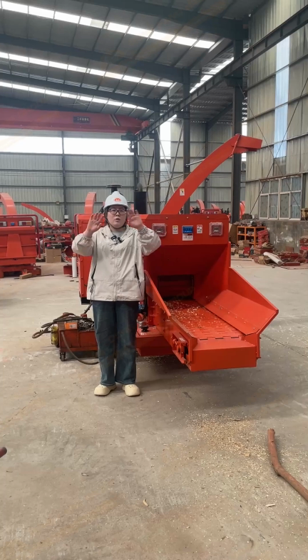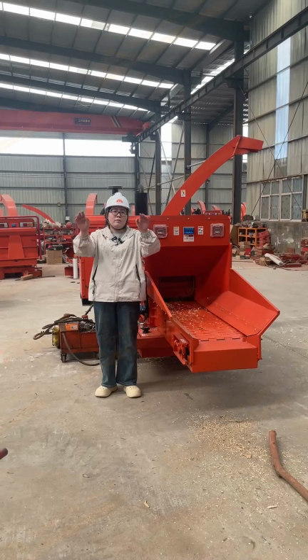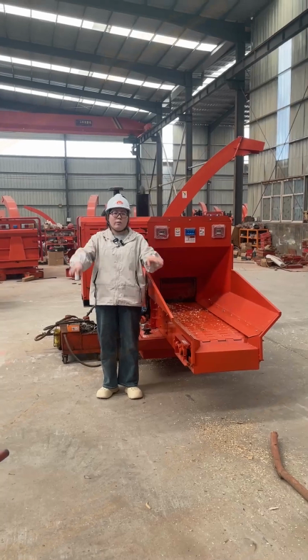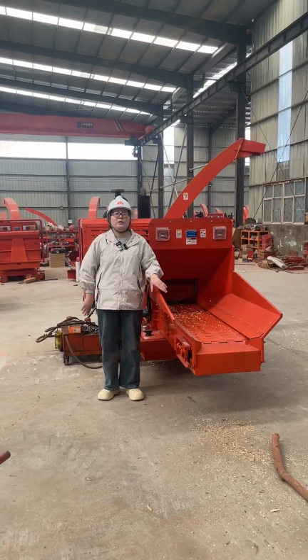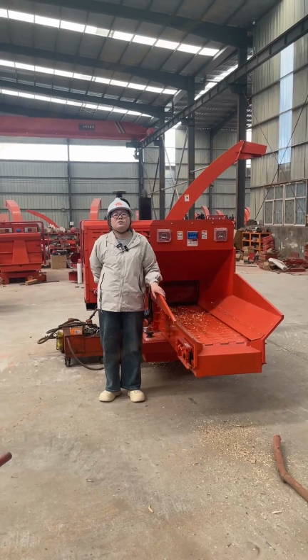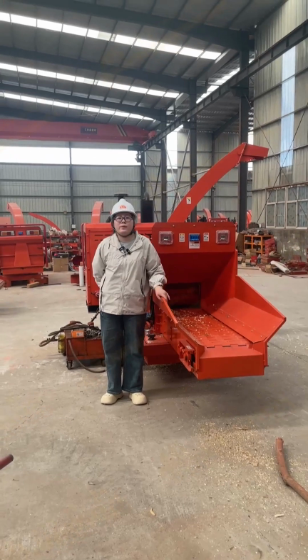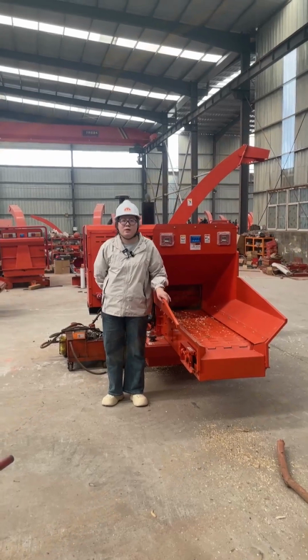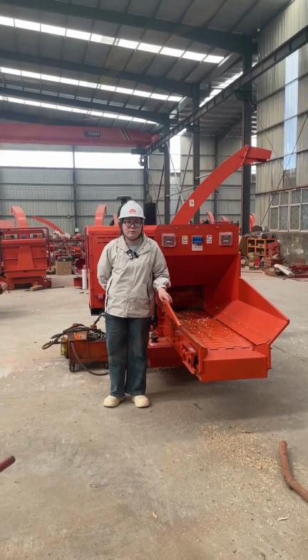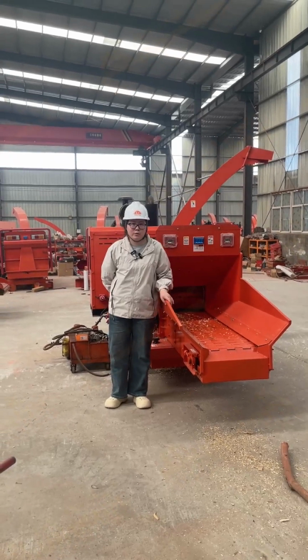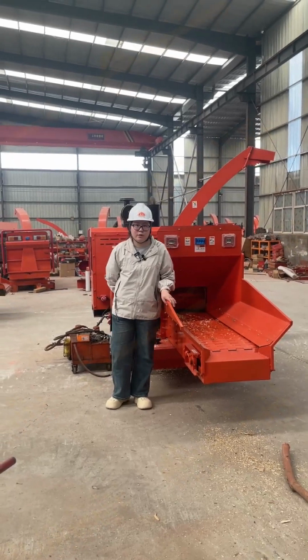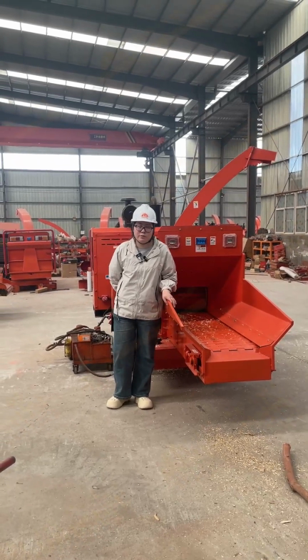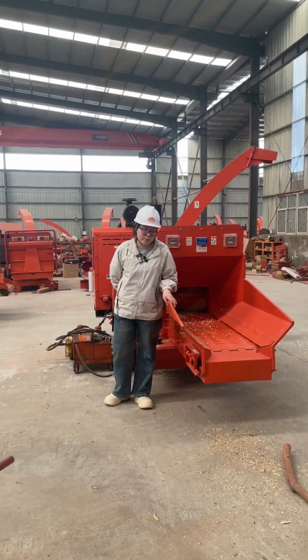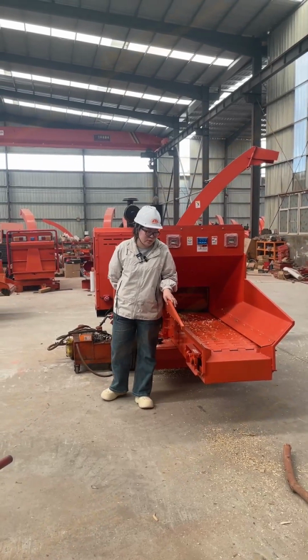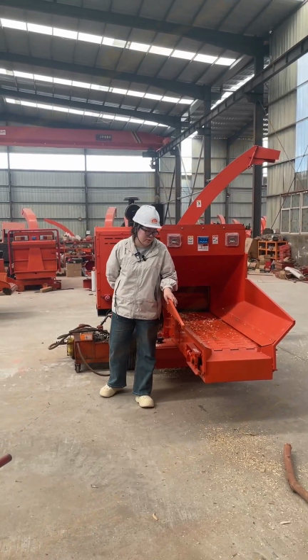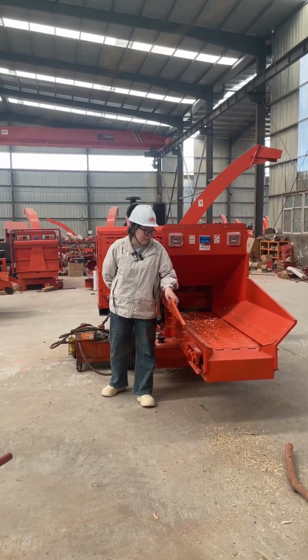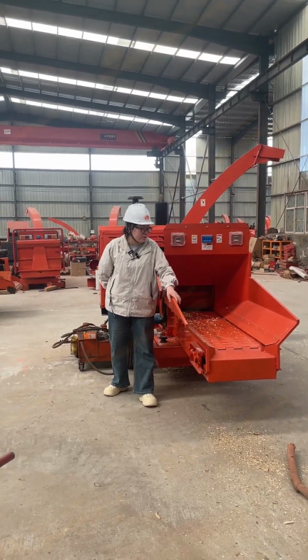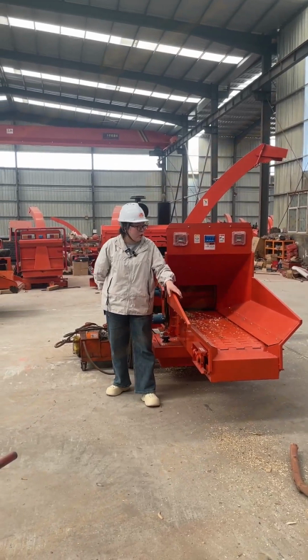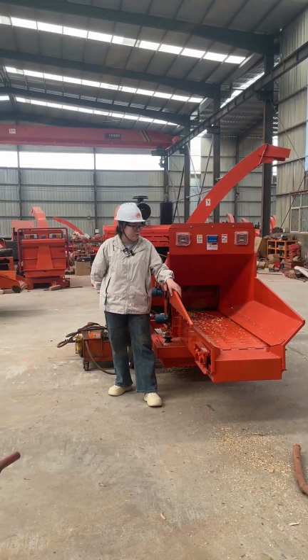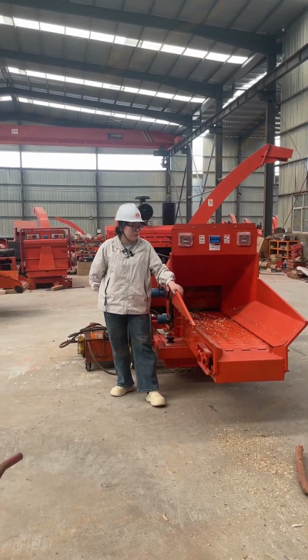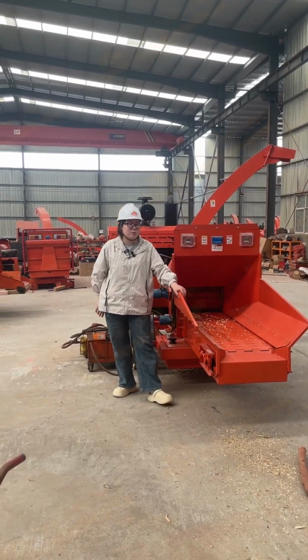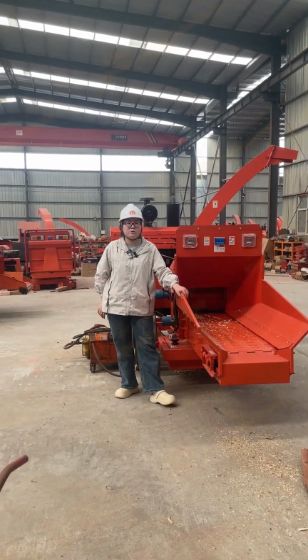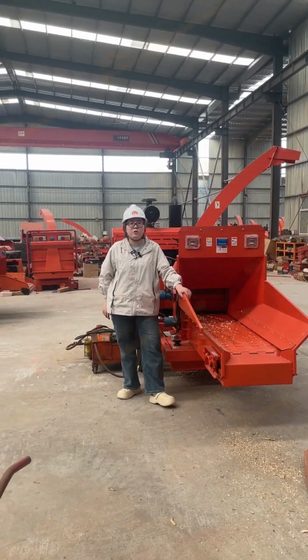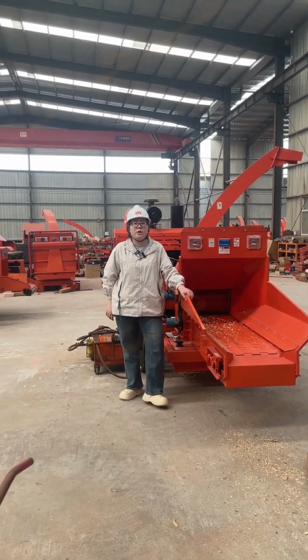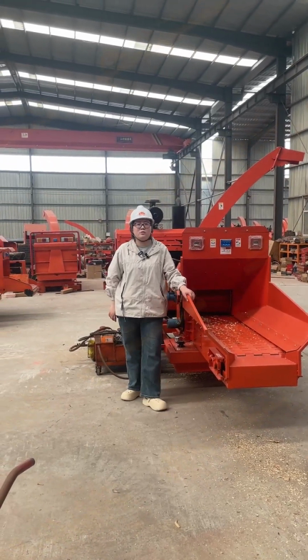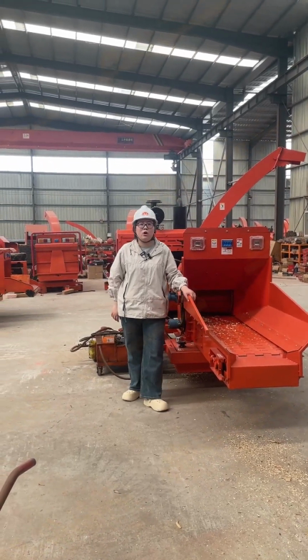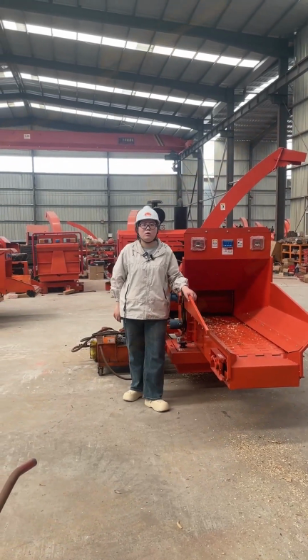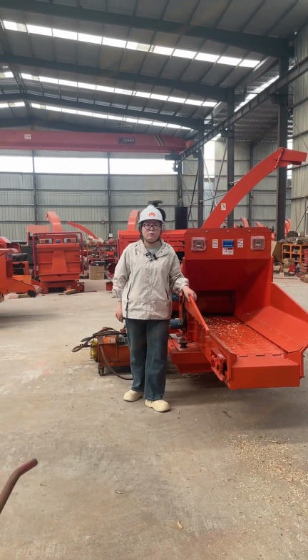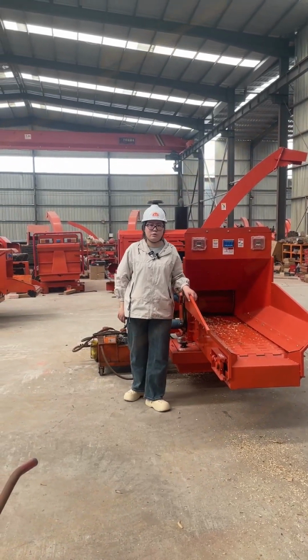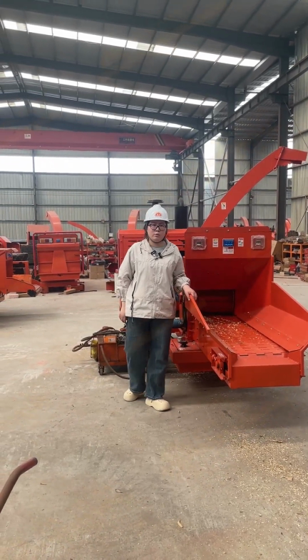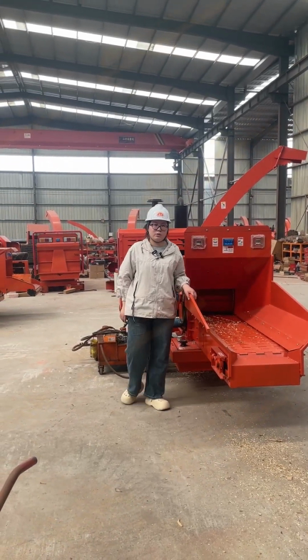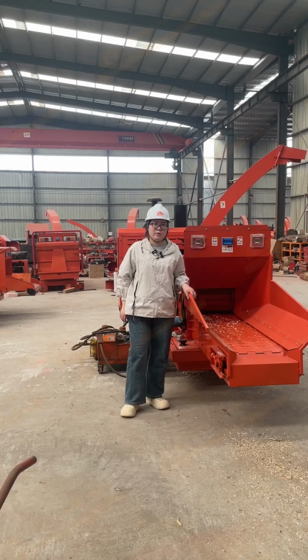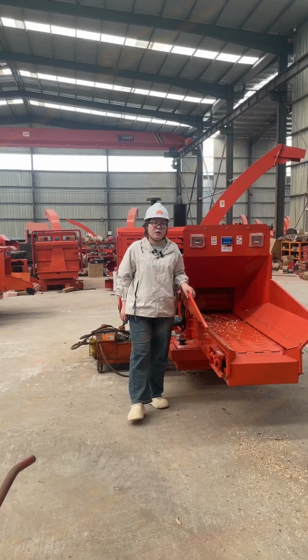Hello everyone, this is Bella from DoFan Group. In front of you, this machine is called Otis Reader.